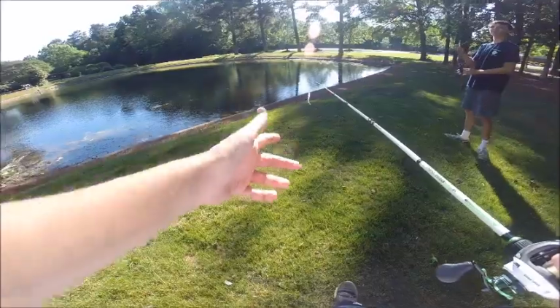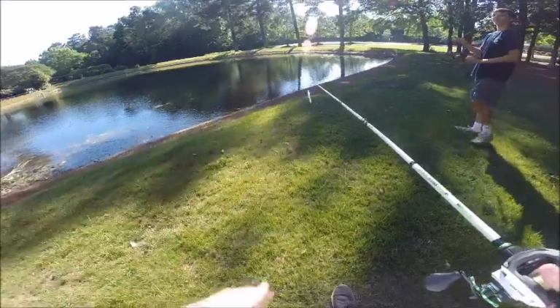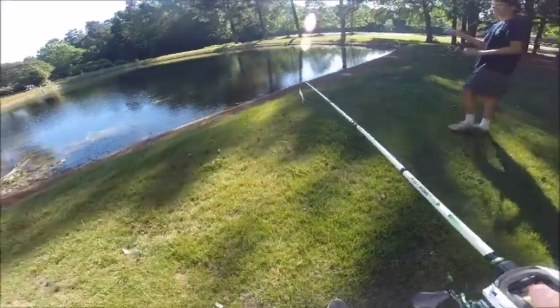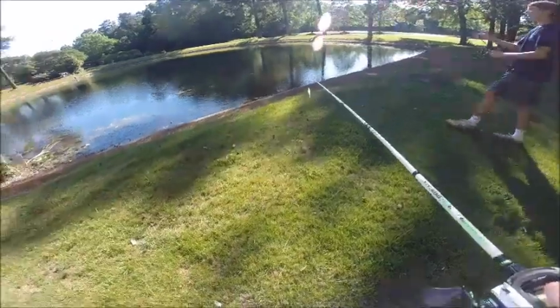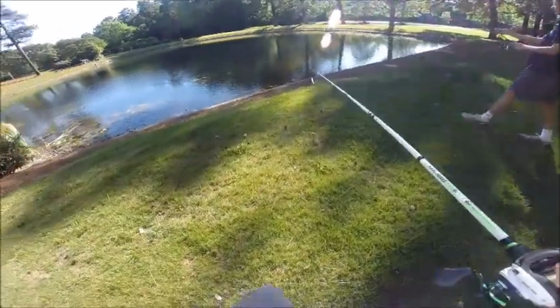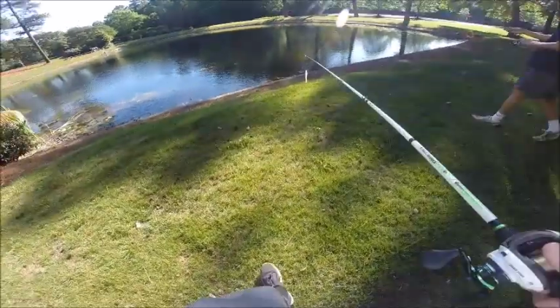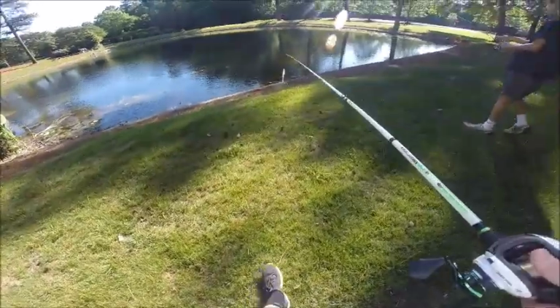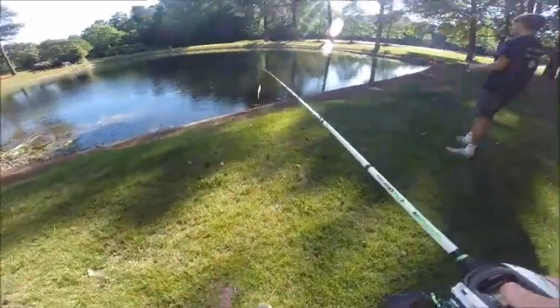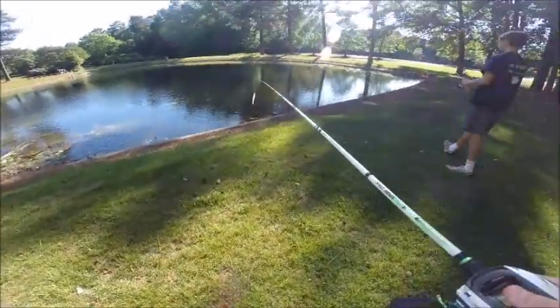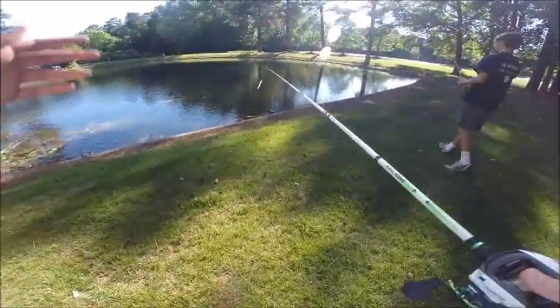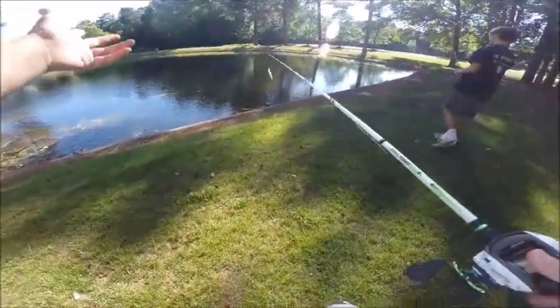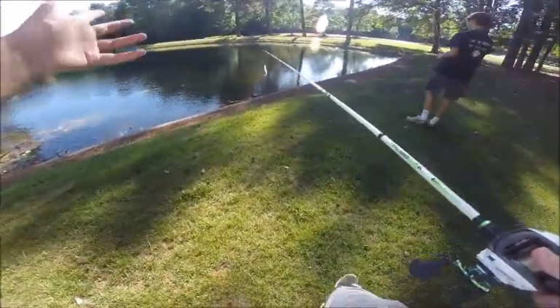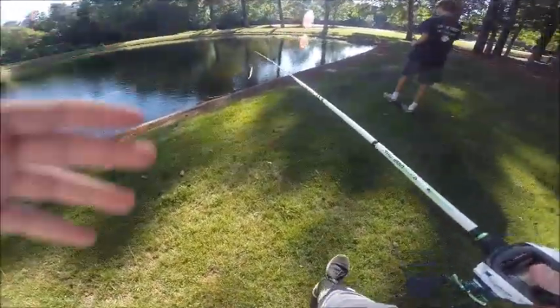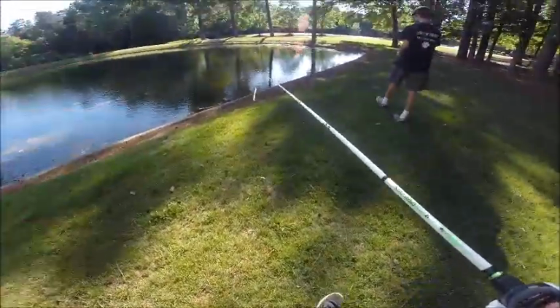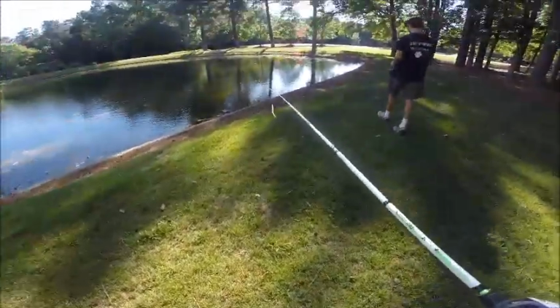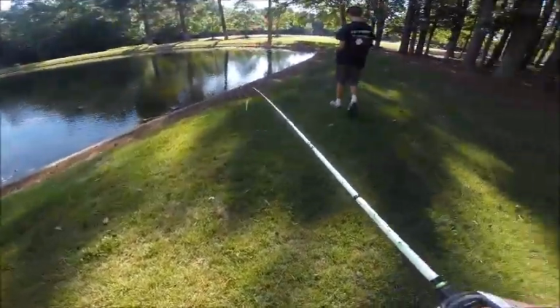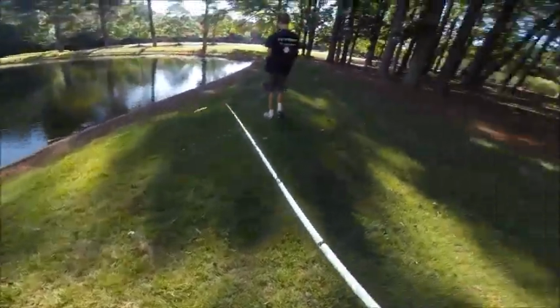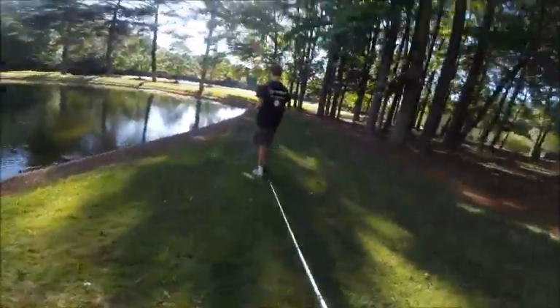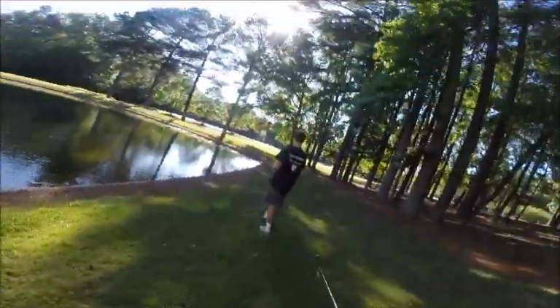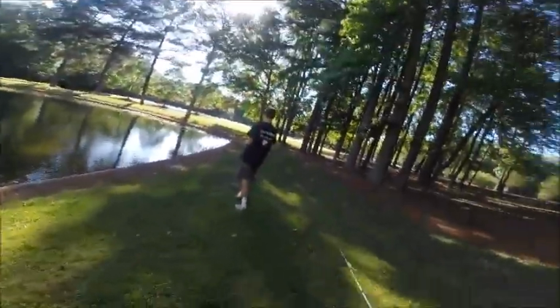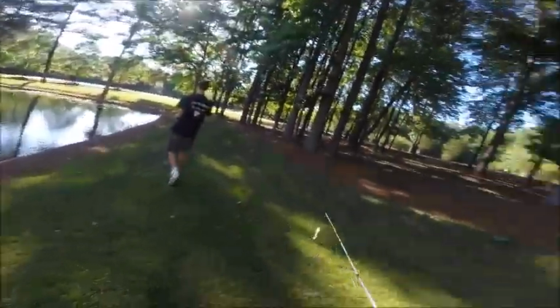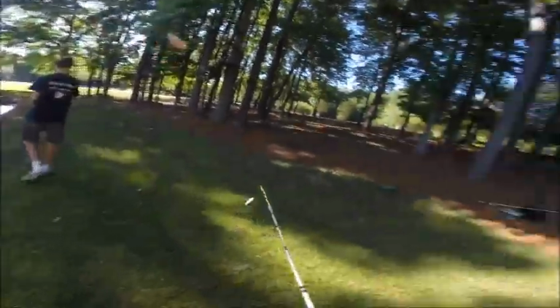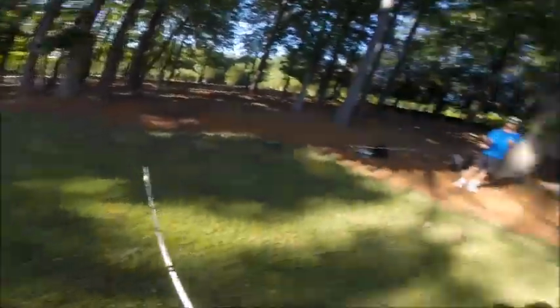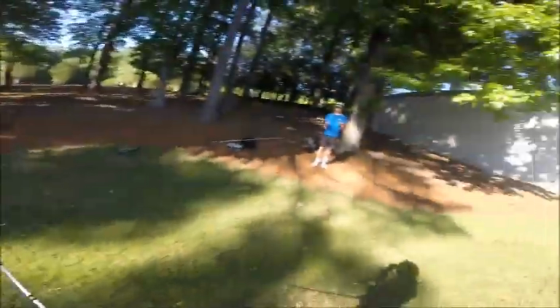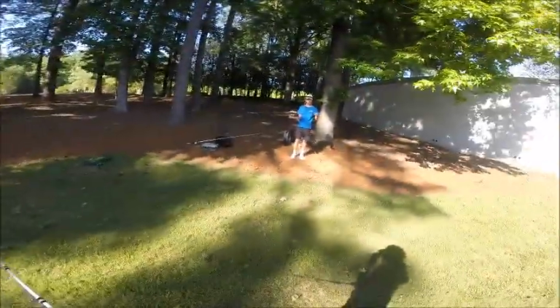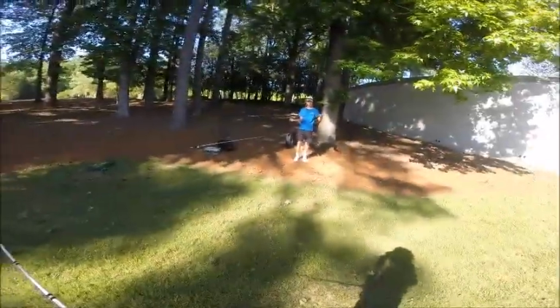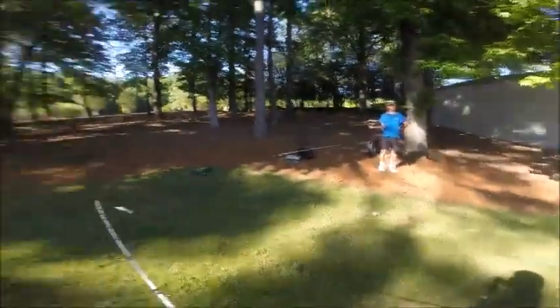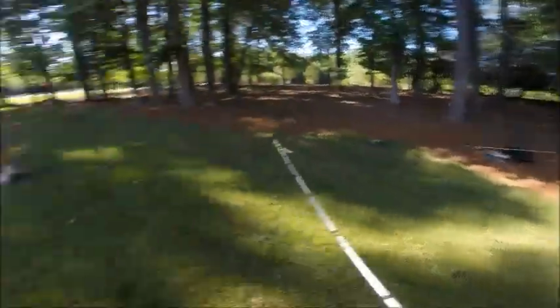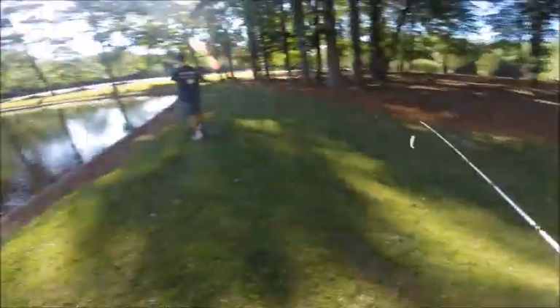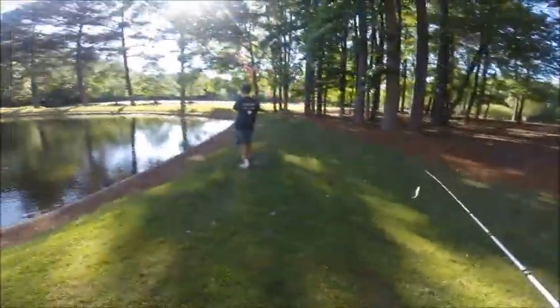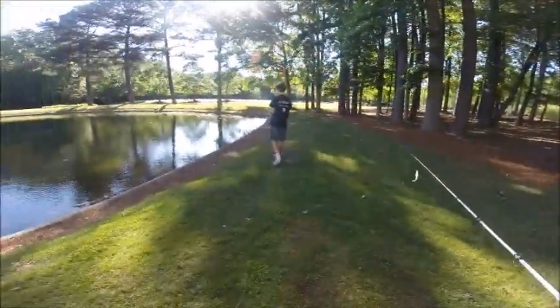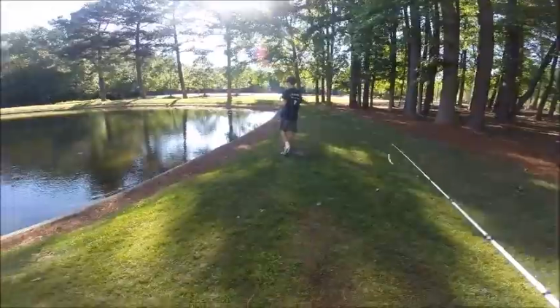Hey guys, Sam from Irons Outdoor, coming at you with another video. Today I'm here with Charlie and Wilson.